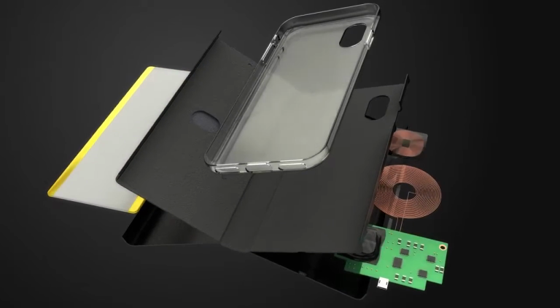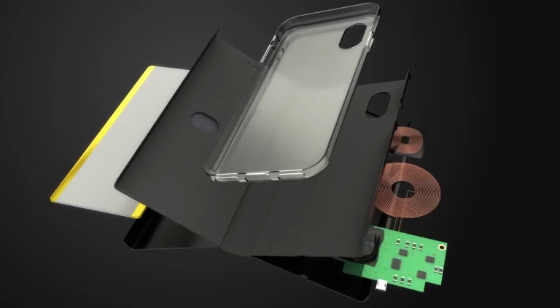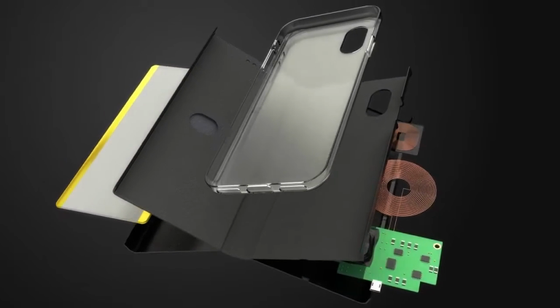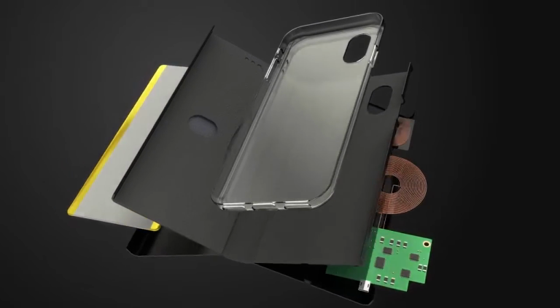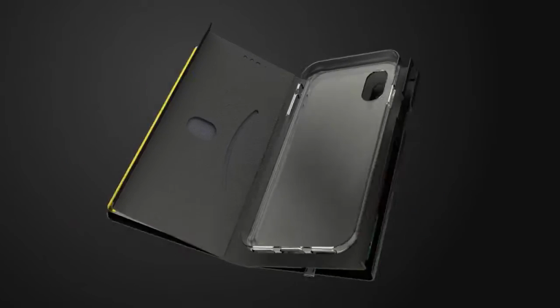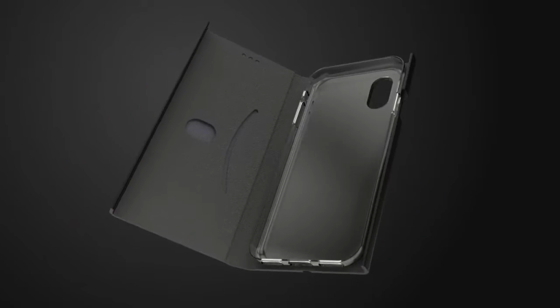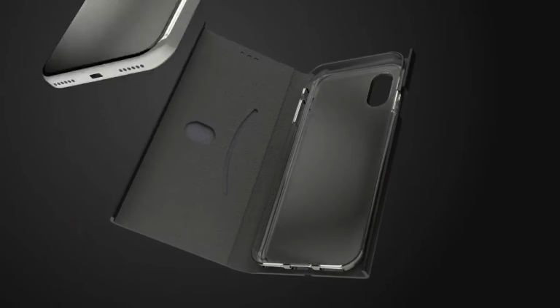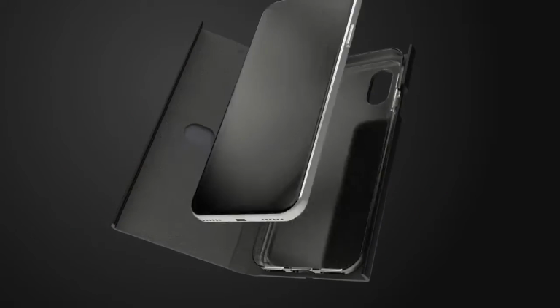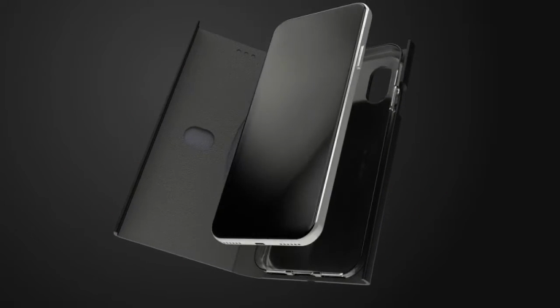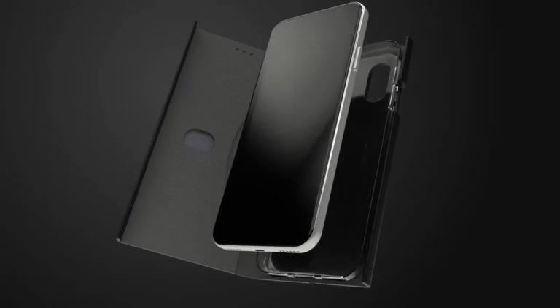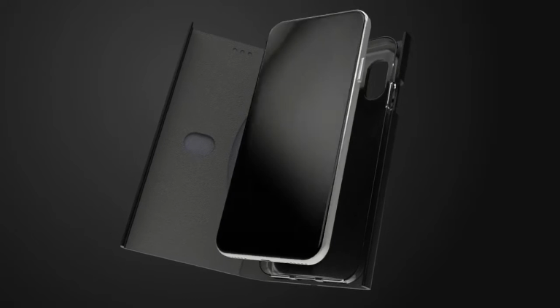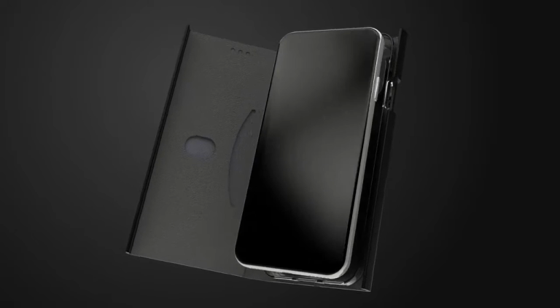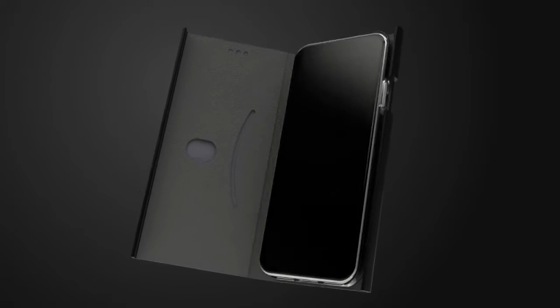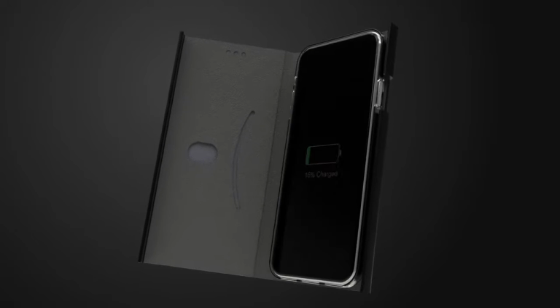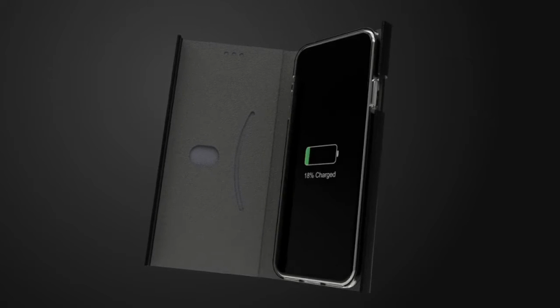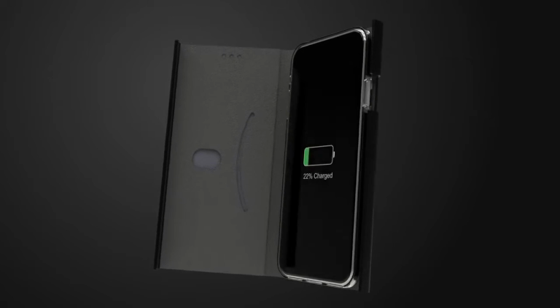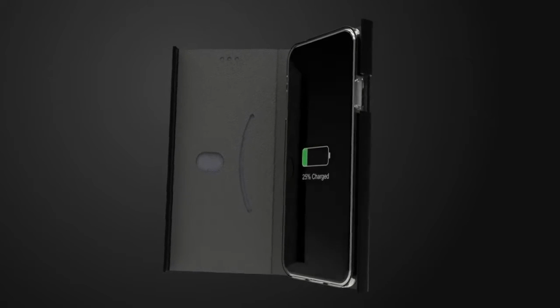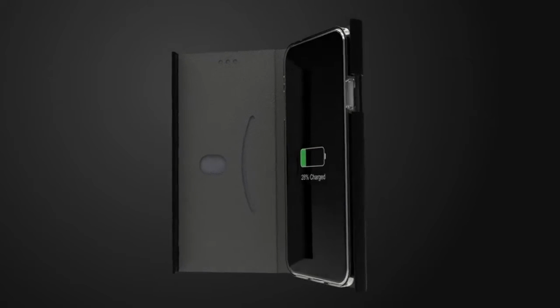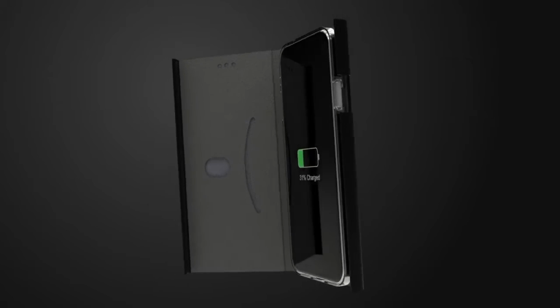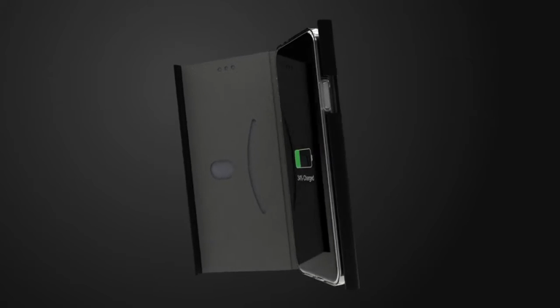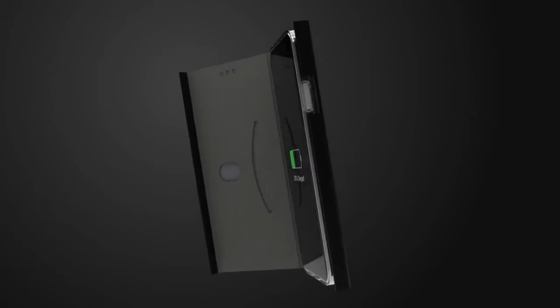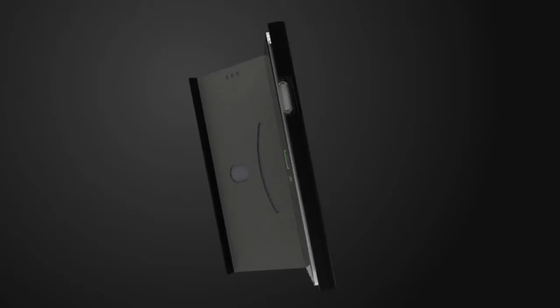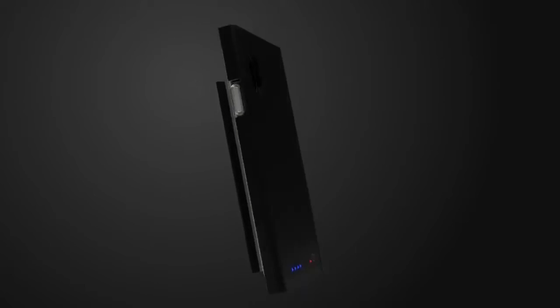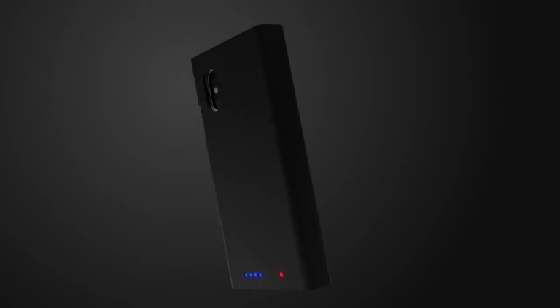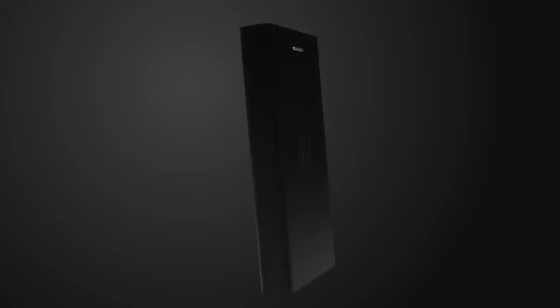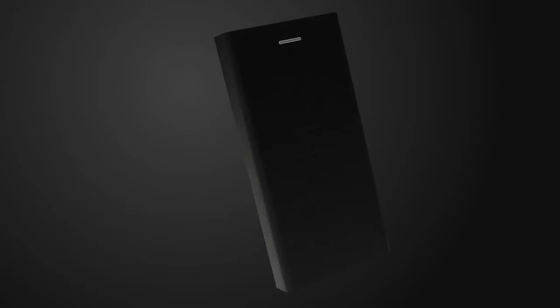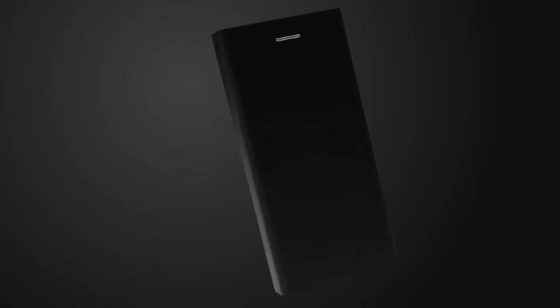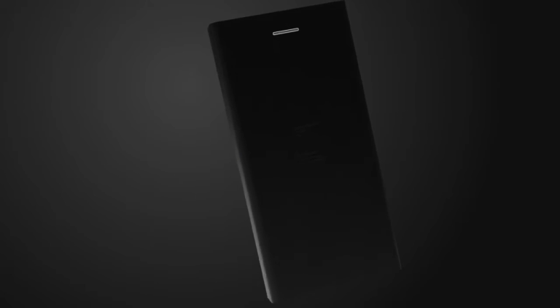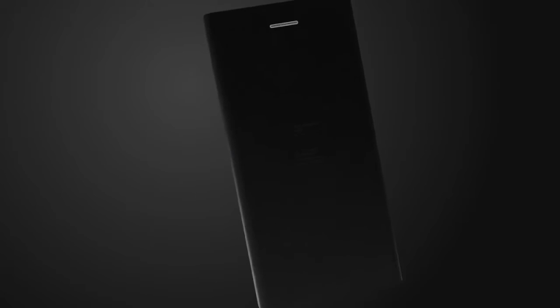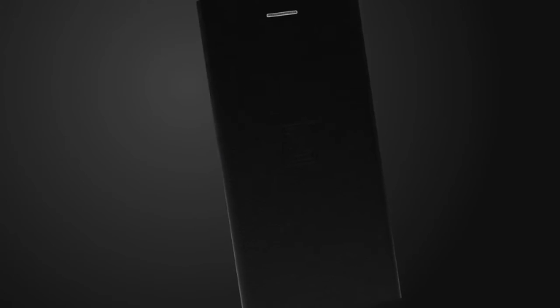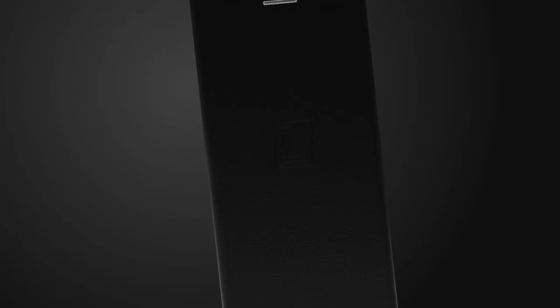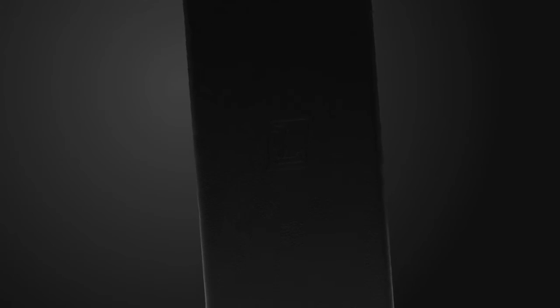And it's compatible with top-of-the-line devices like iPhone 8 or 10 and Samsung 7, 8 or 9.